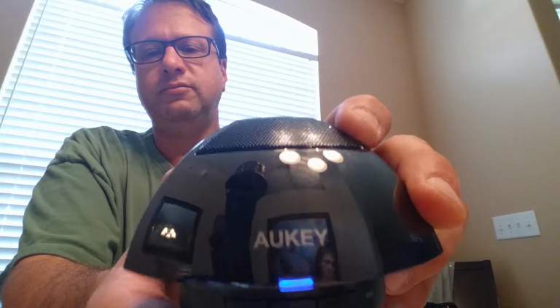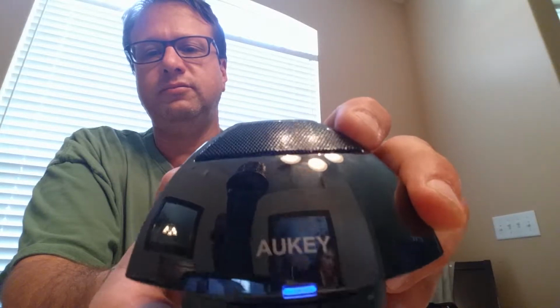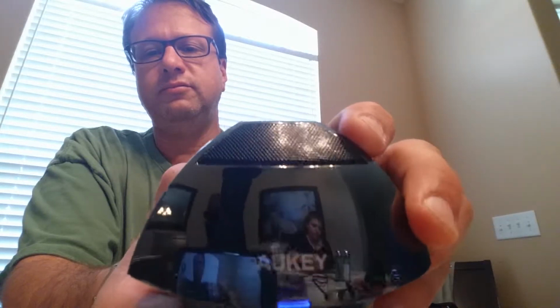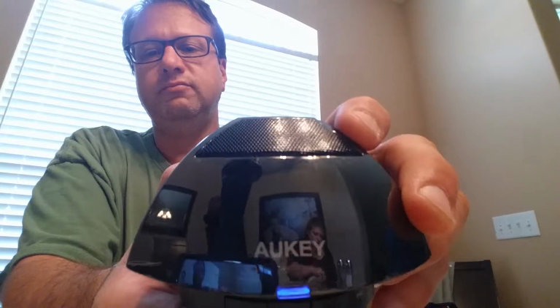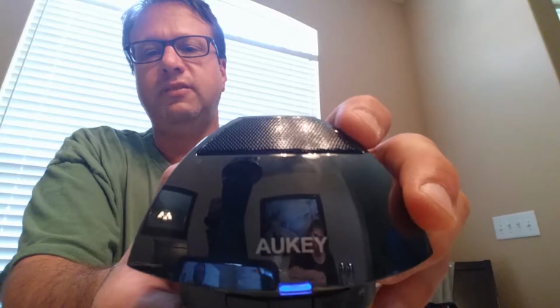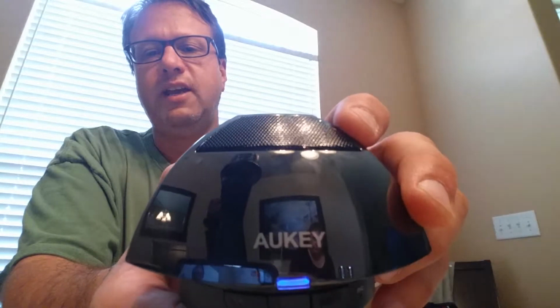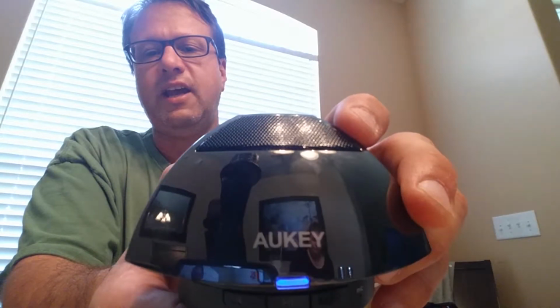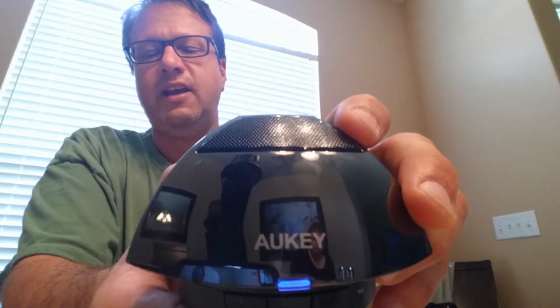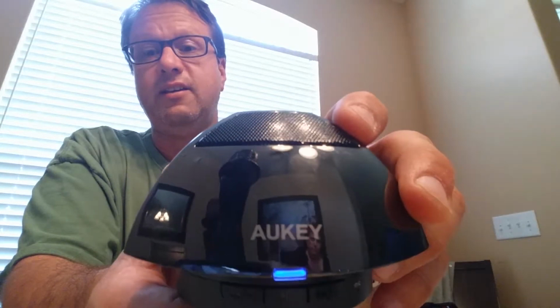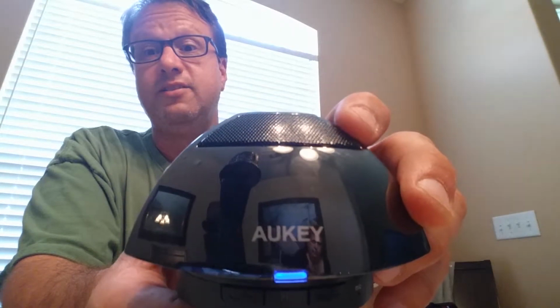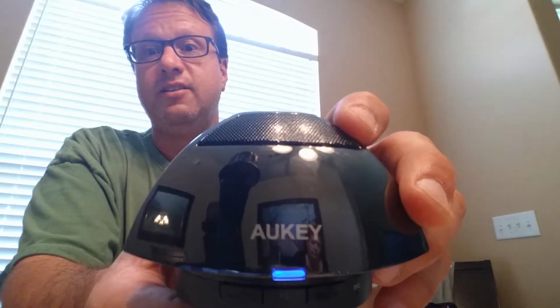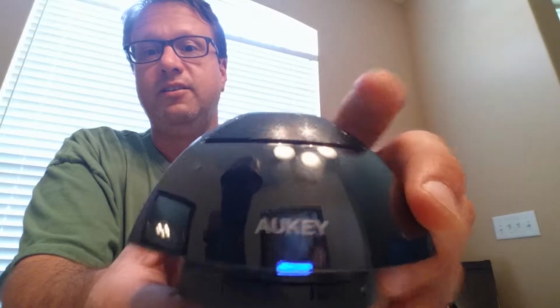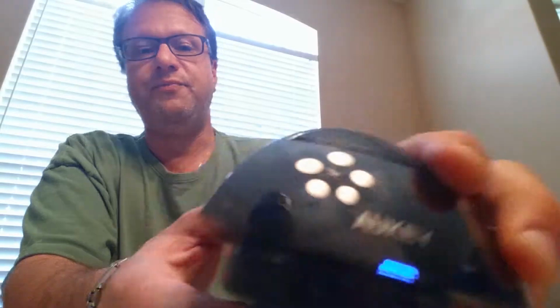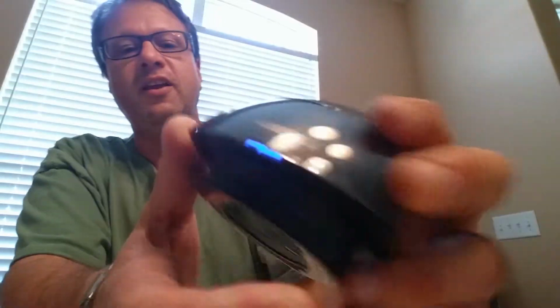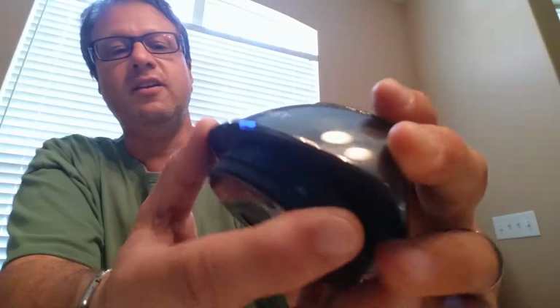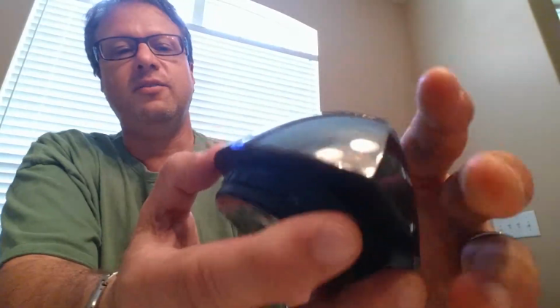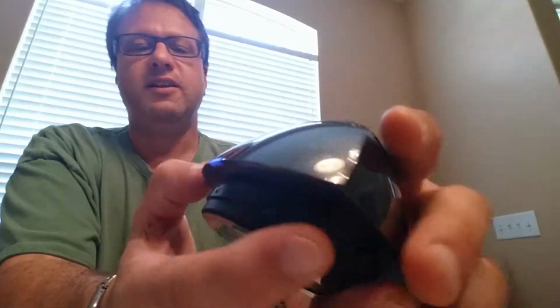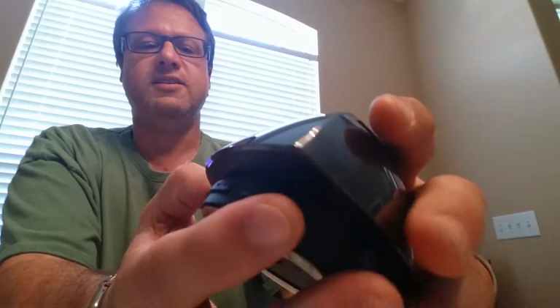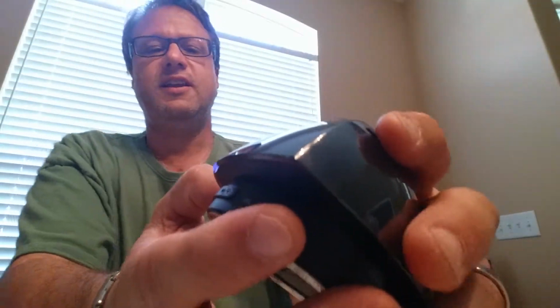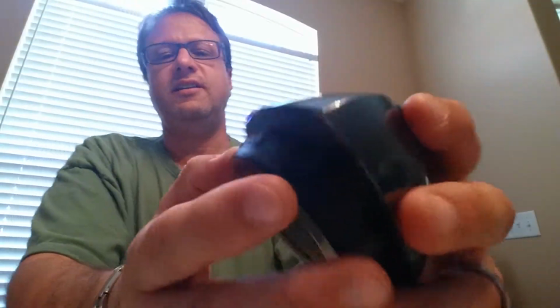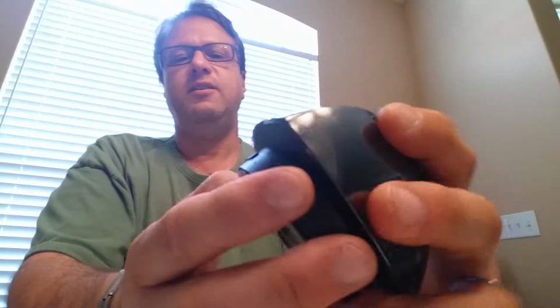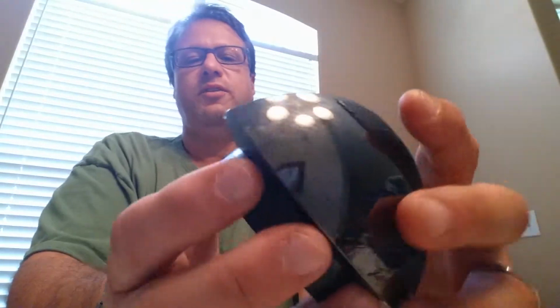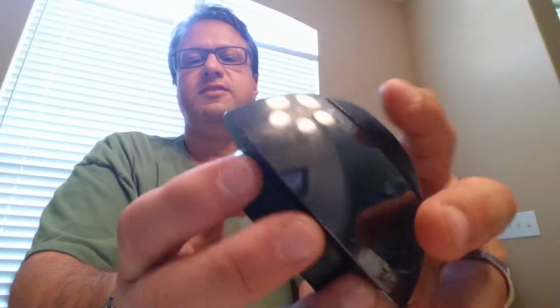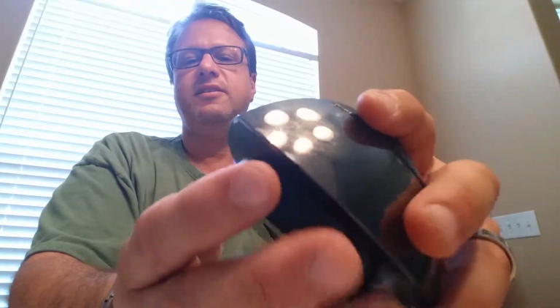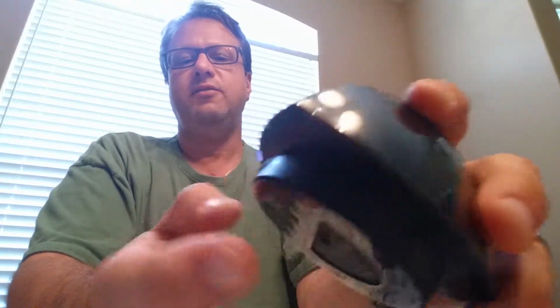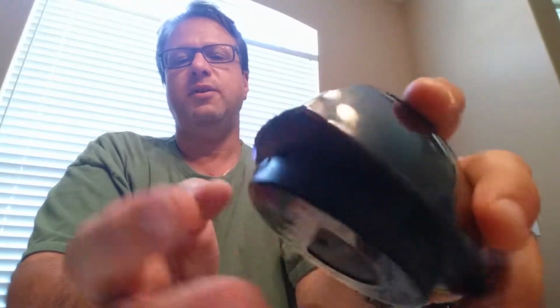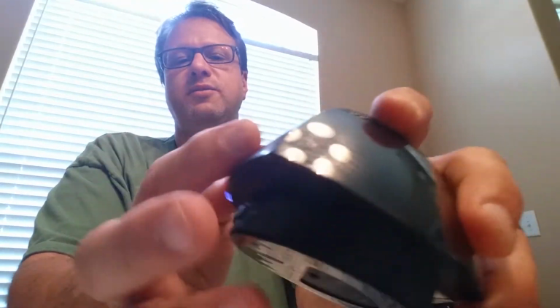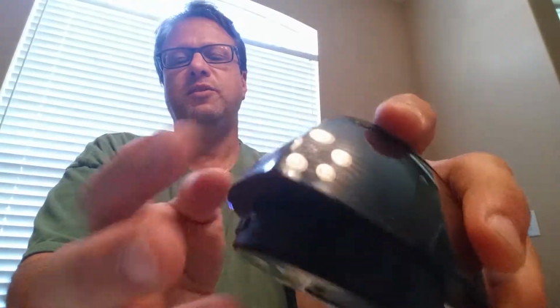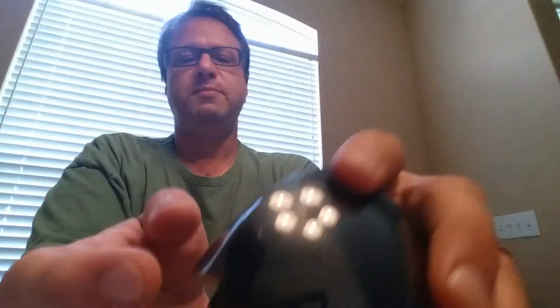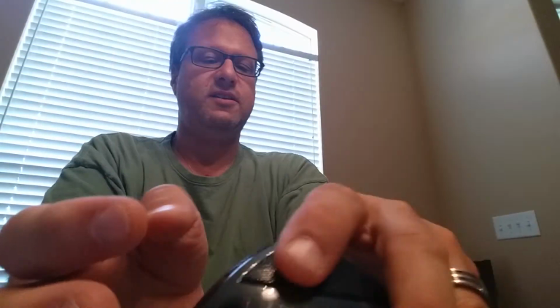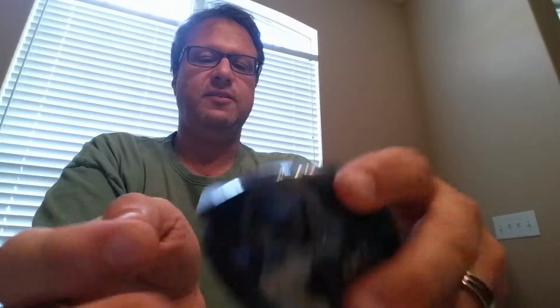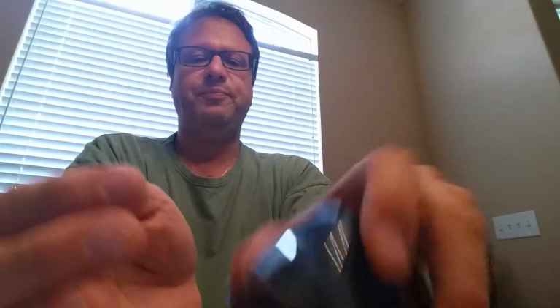Connected. It does talk to you — when it's connected, and when it's in the different modes, it will speak to you.